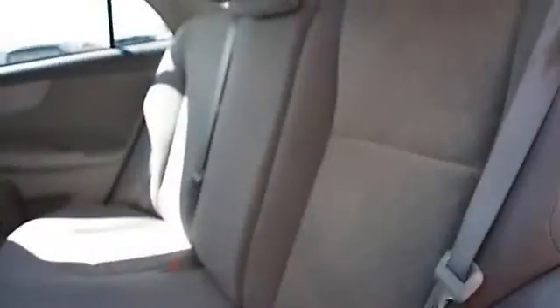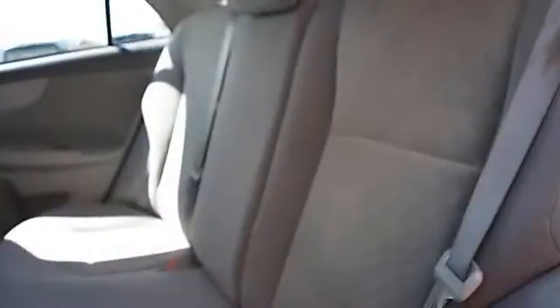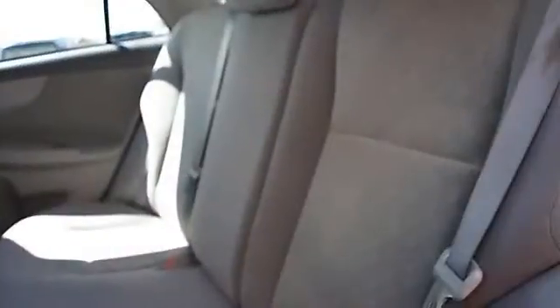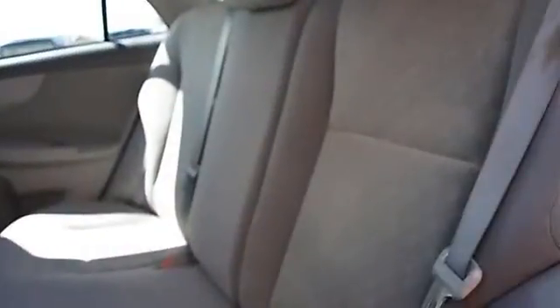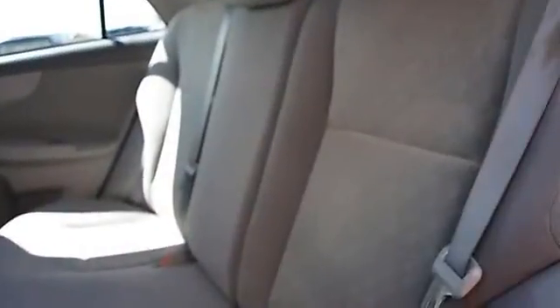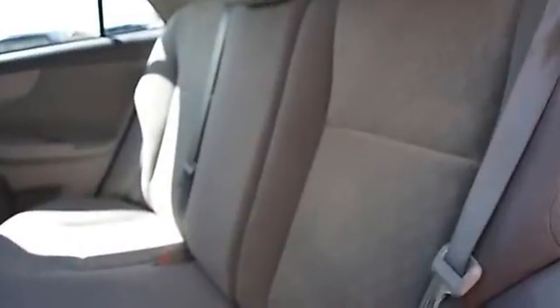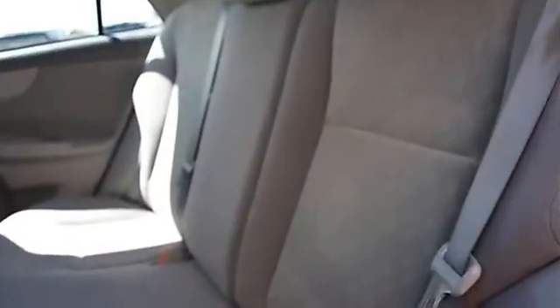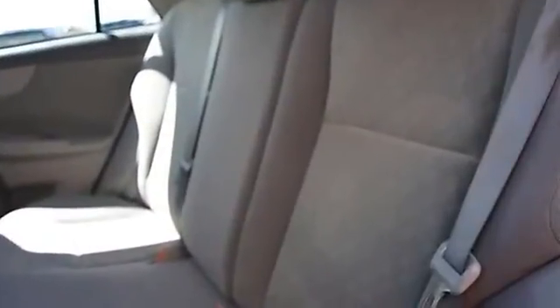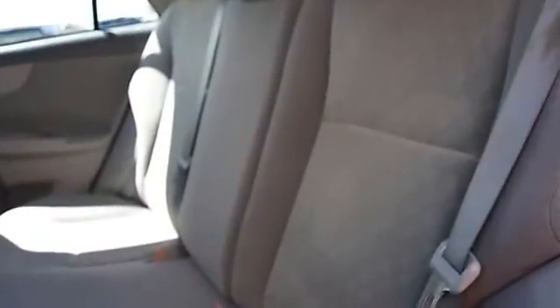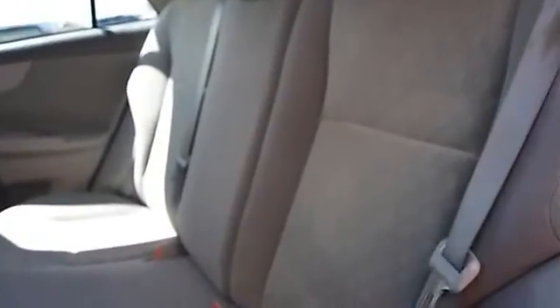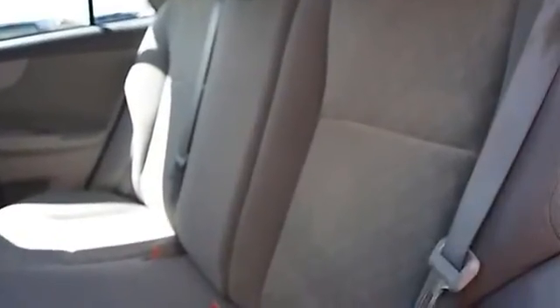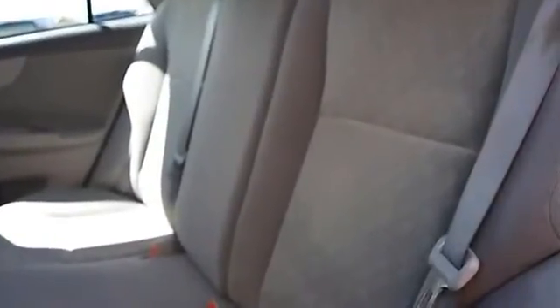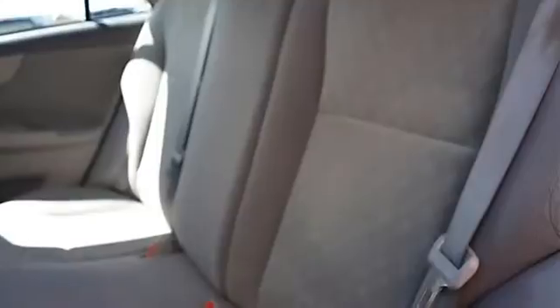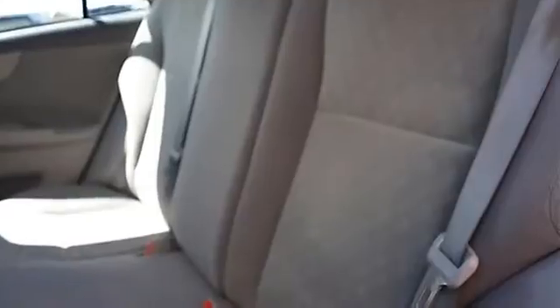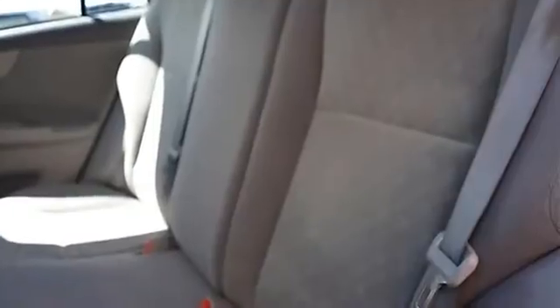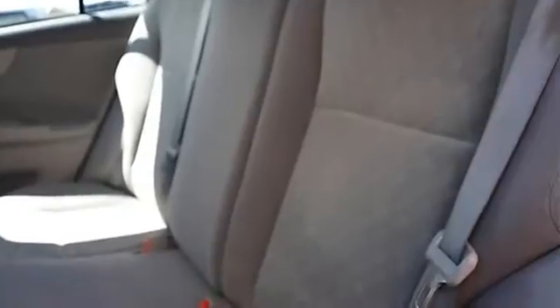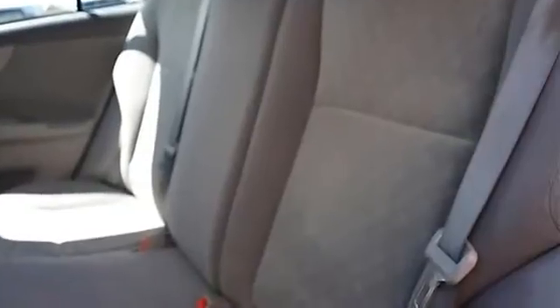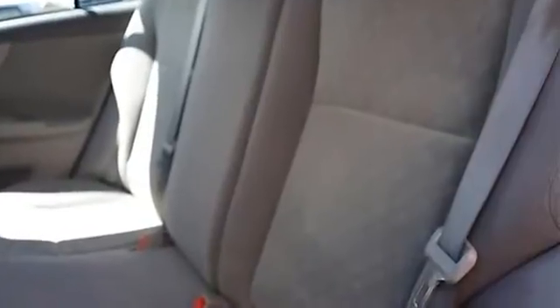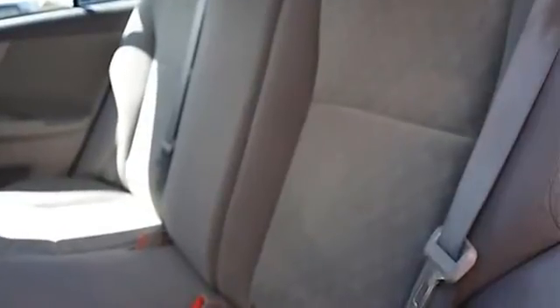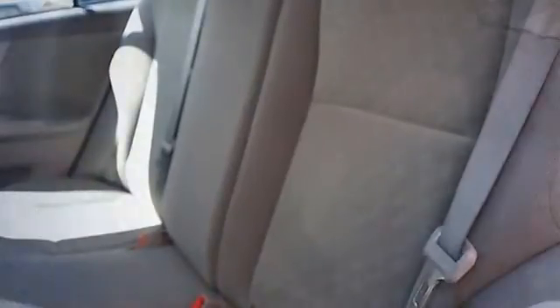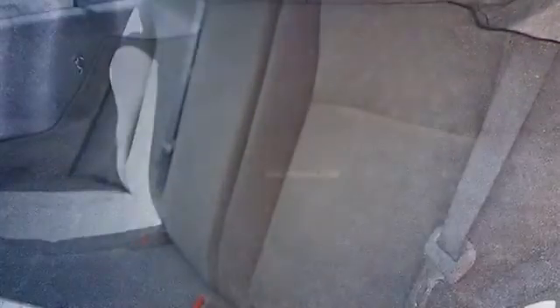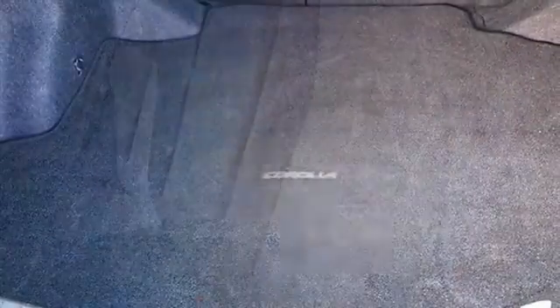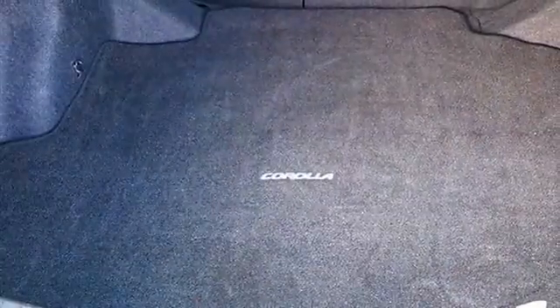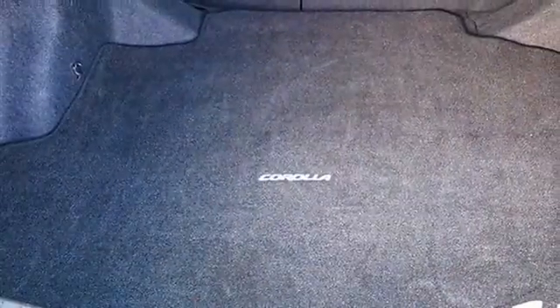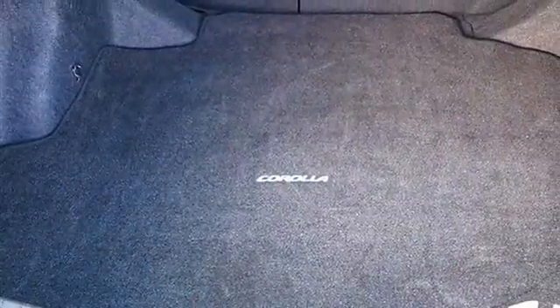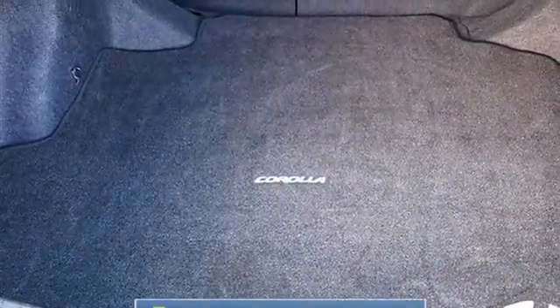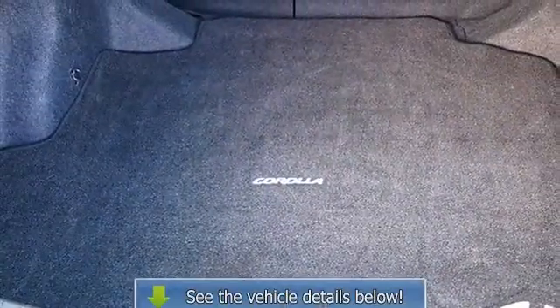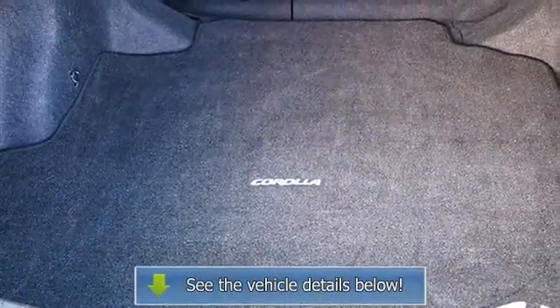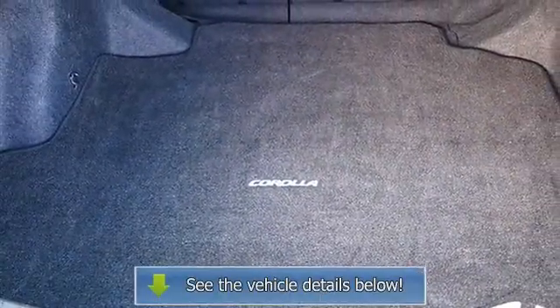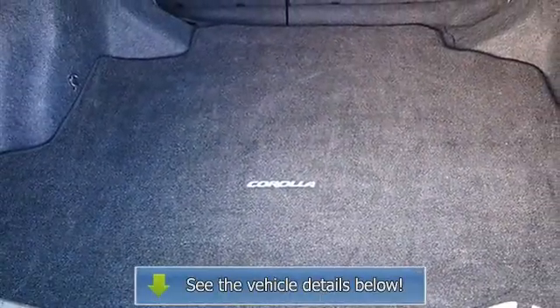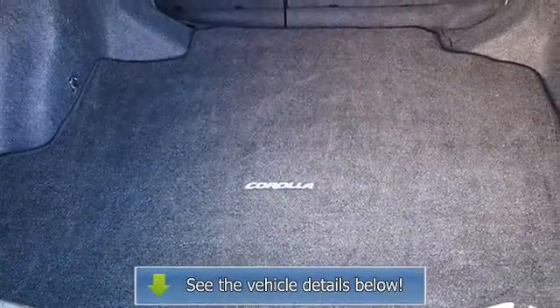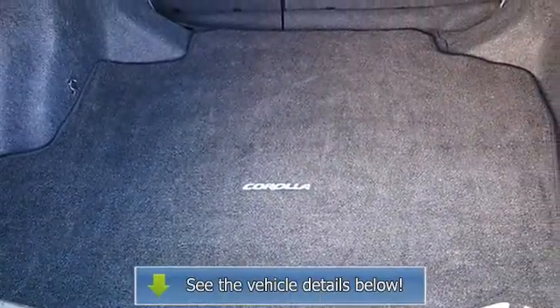AC, rear defrost, driver vanity mirror, passenger vanity mirror, auxiliary power outlet.